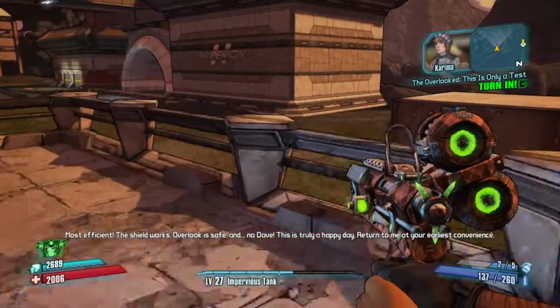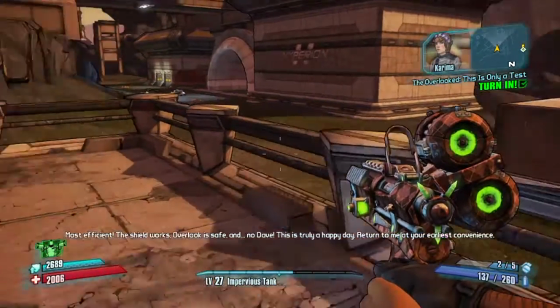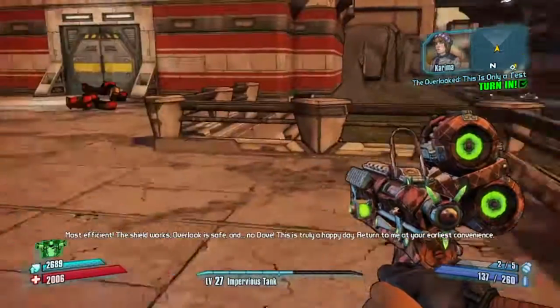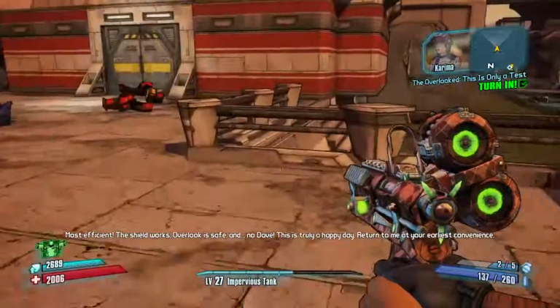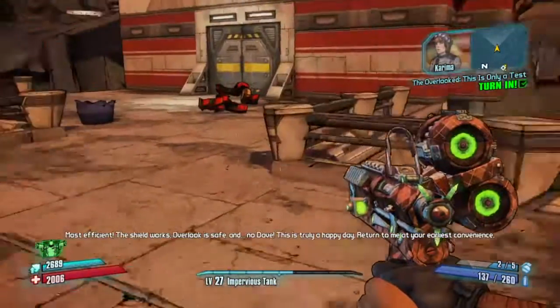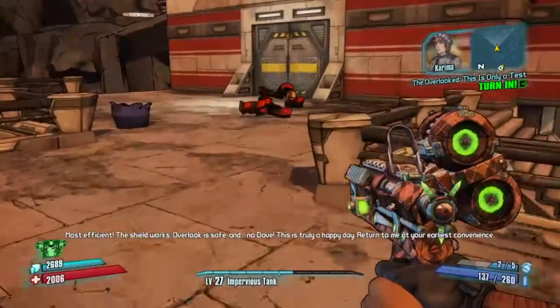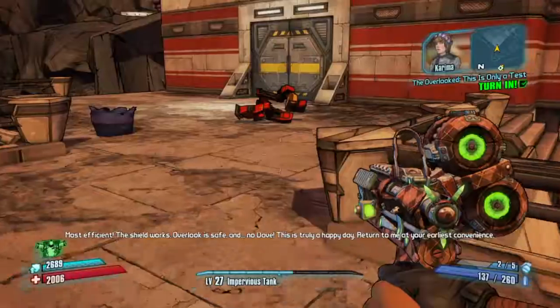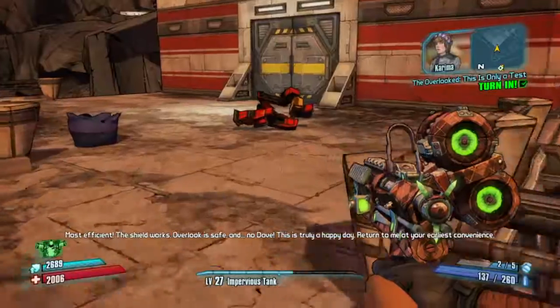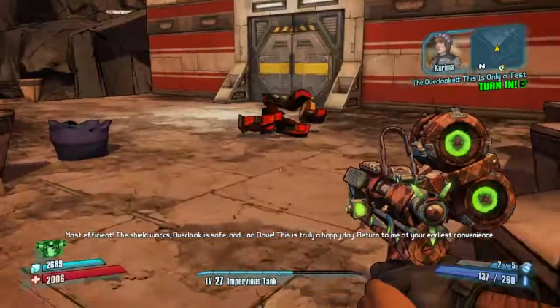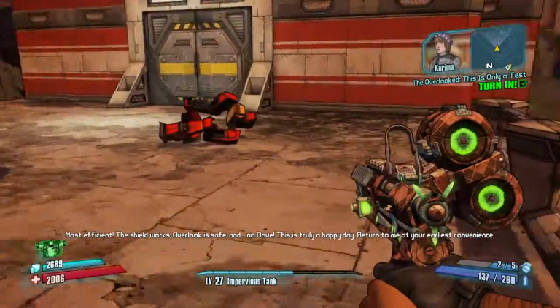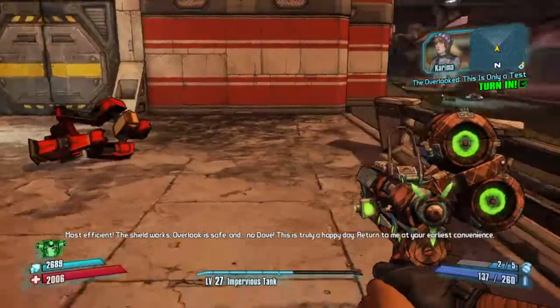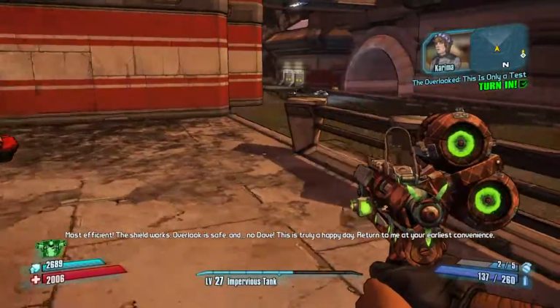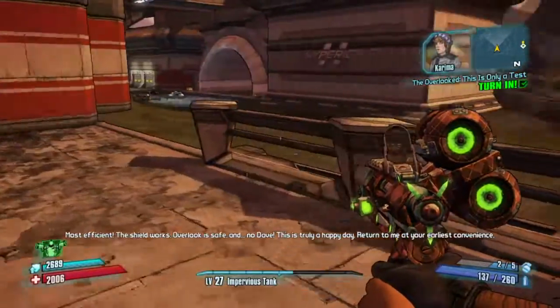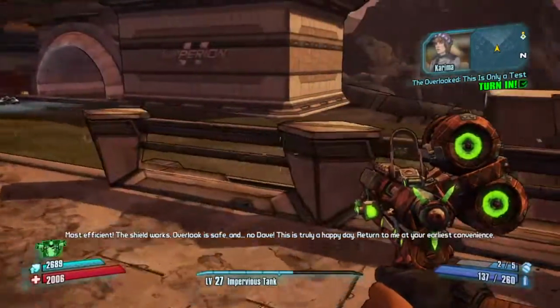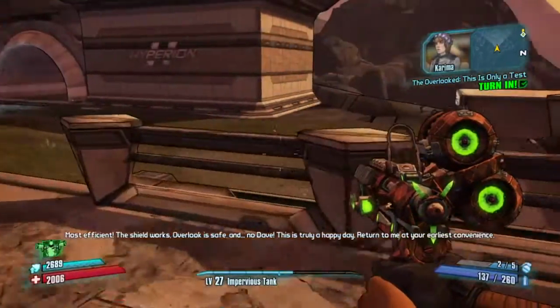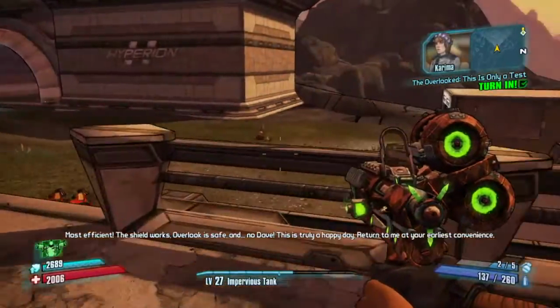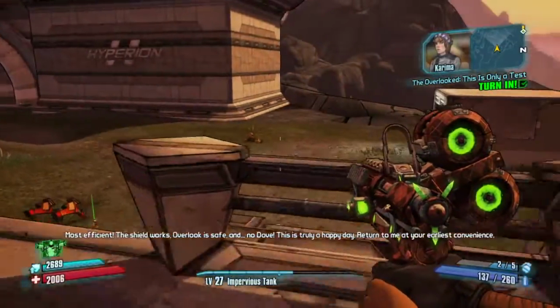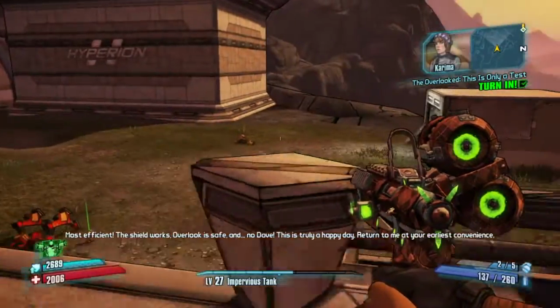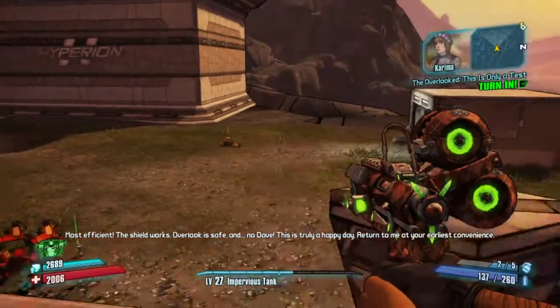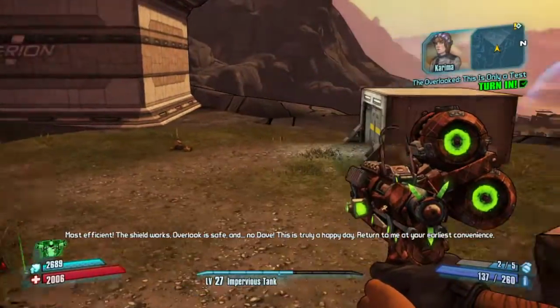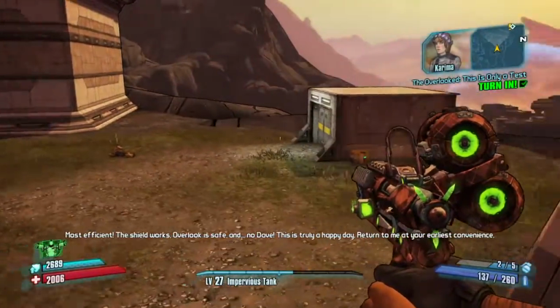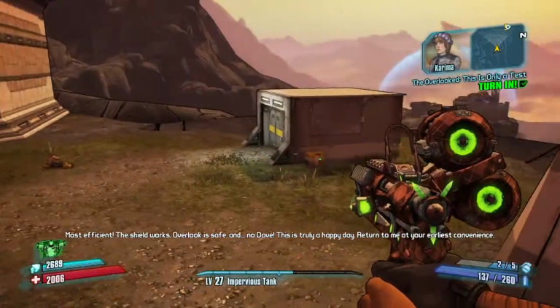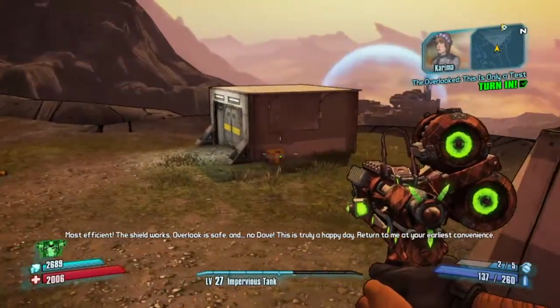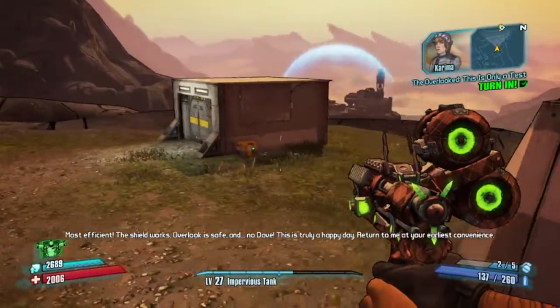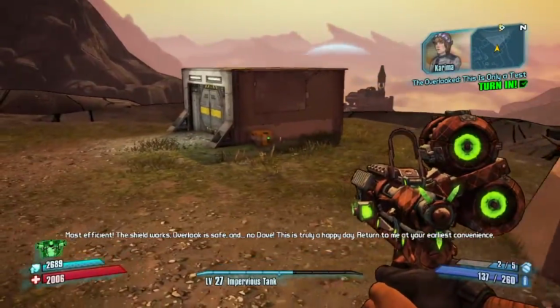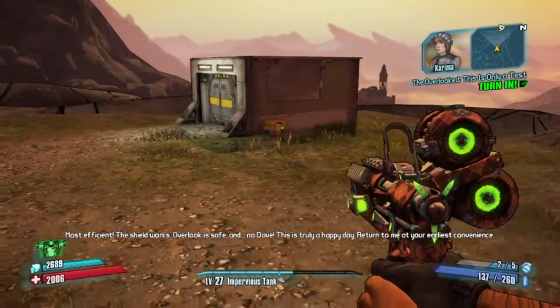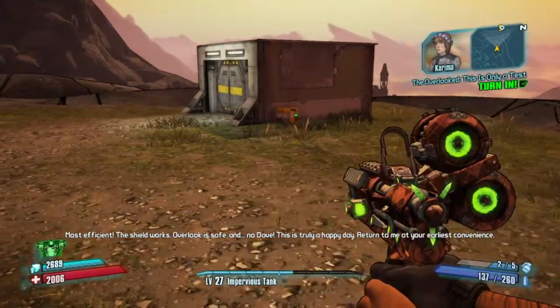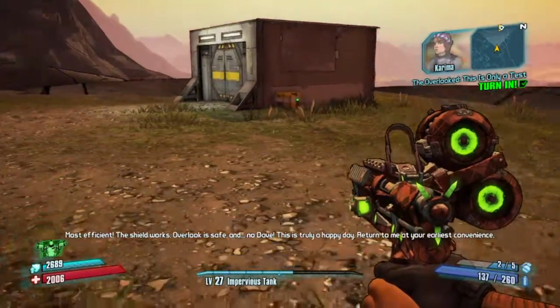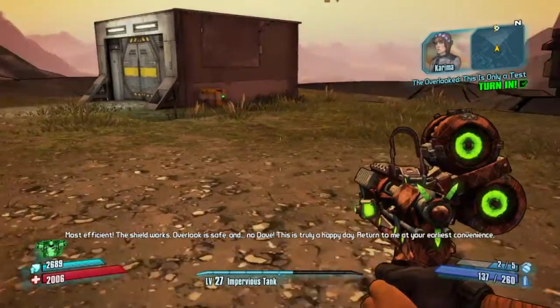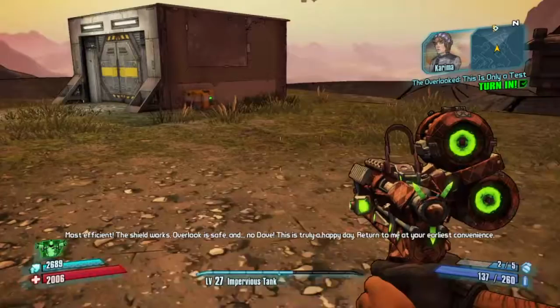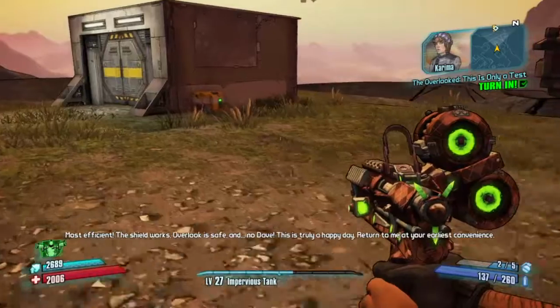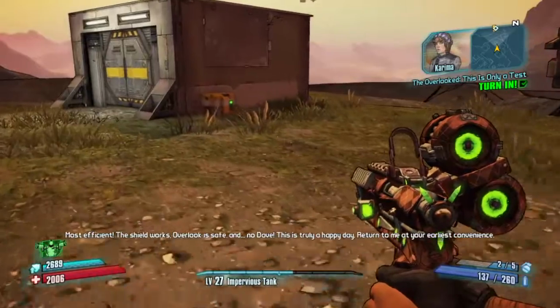Overlook is safe and... no Dave. This is truly a happy day. Return to me at your earliest convenience.